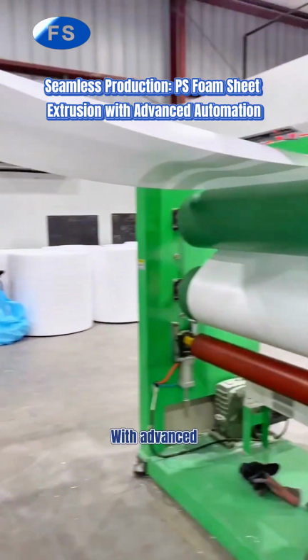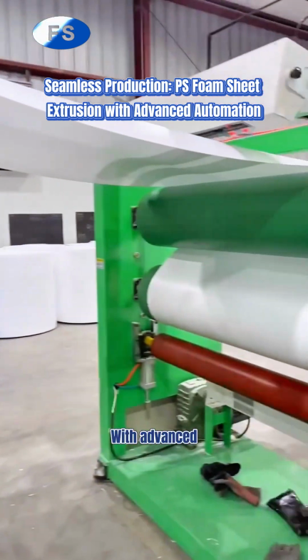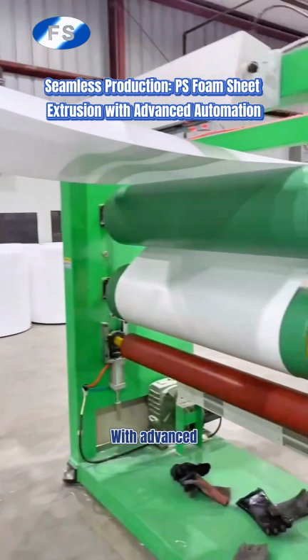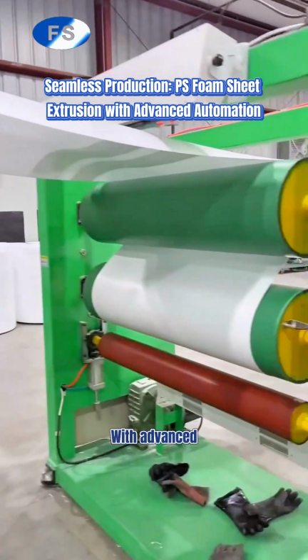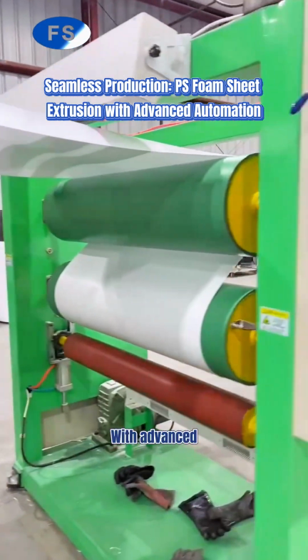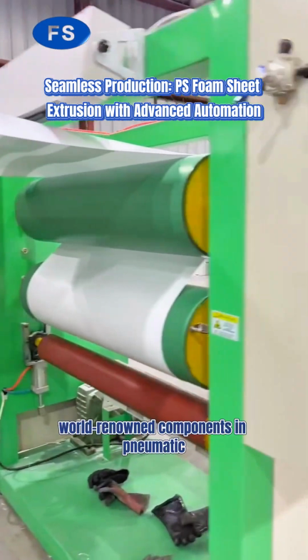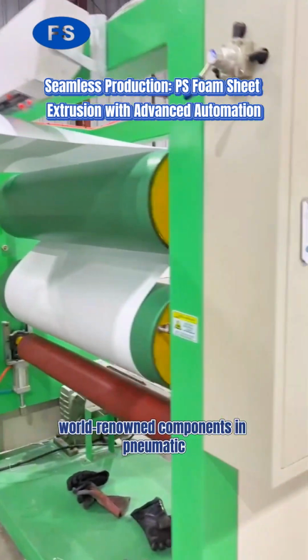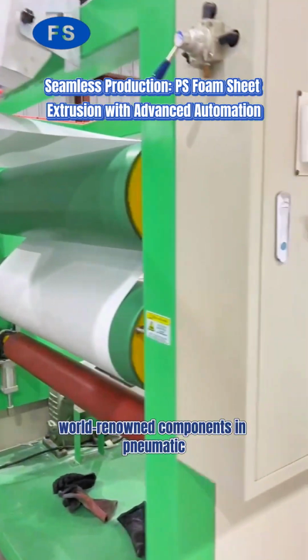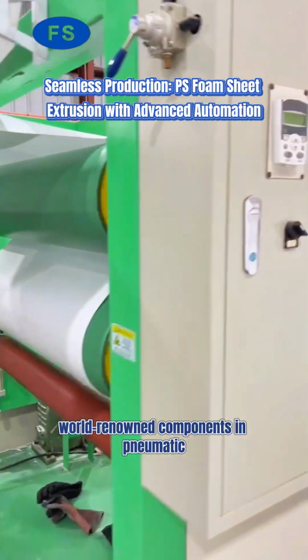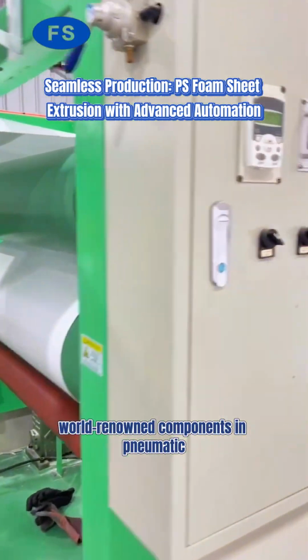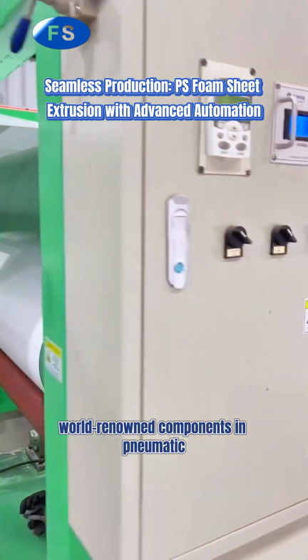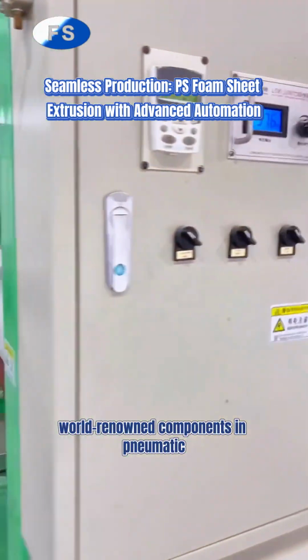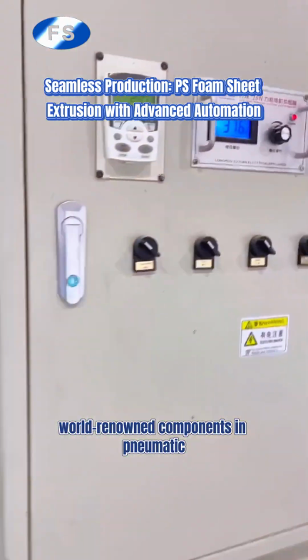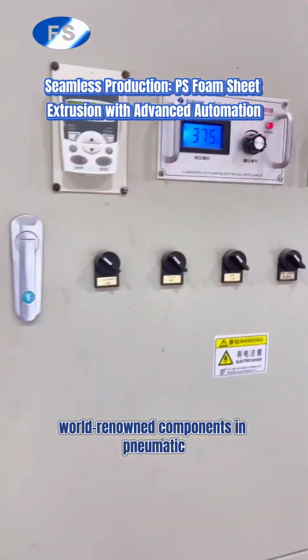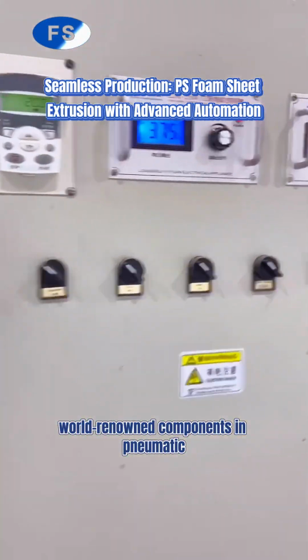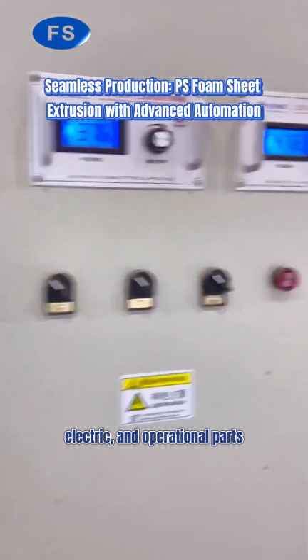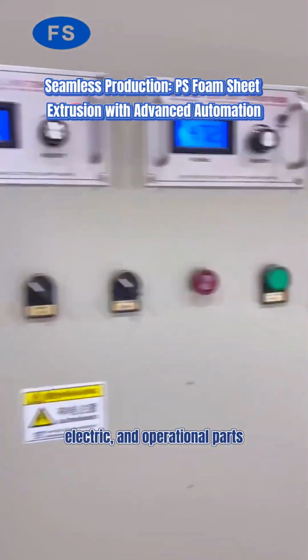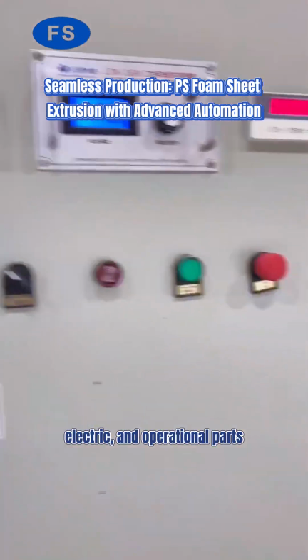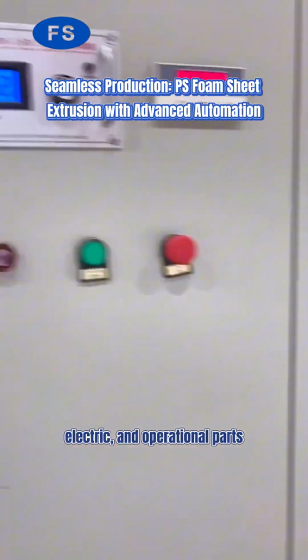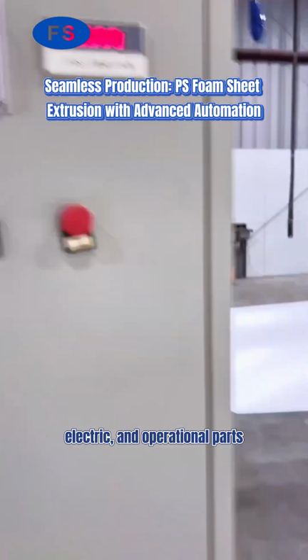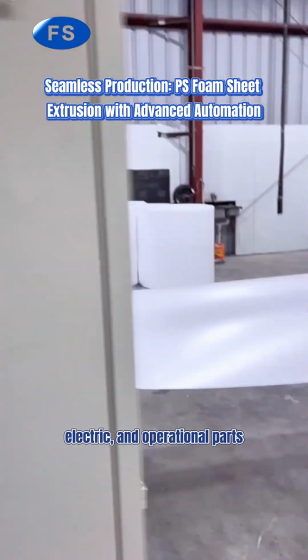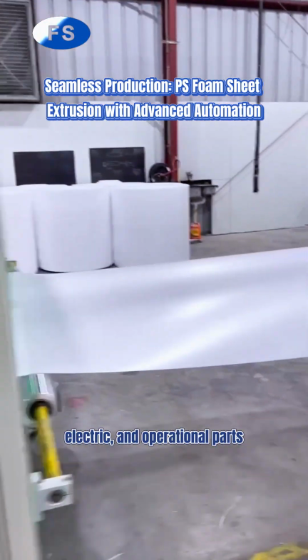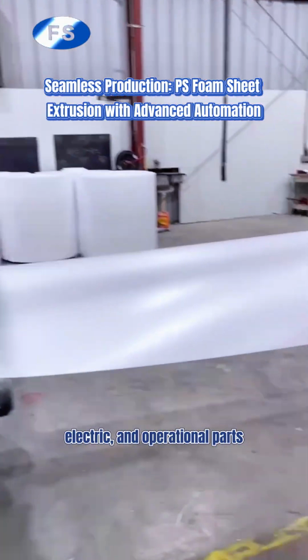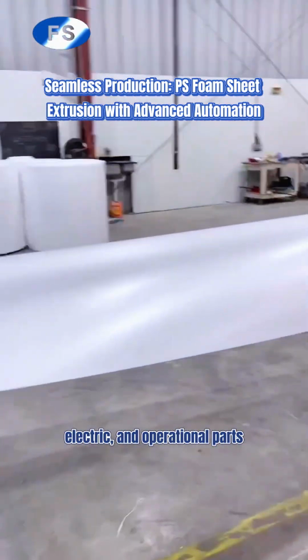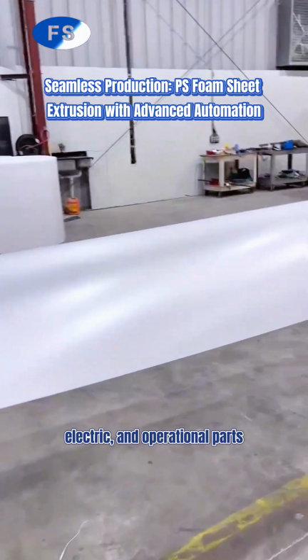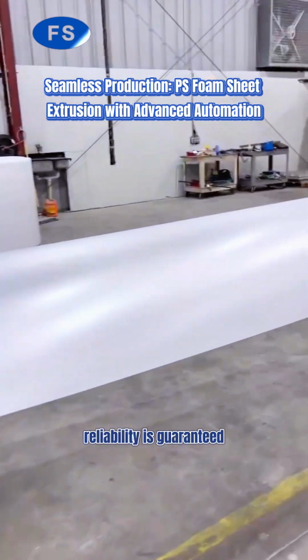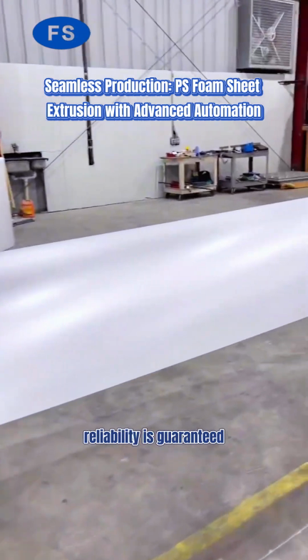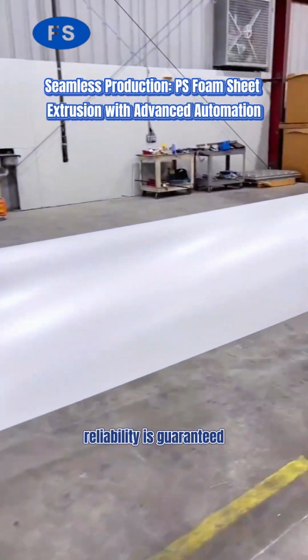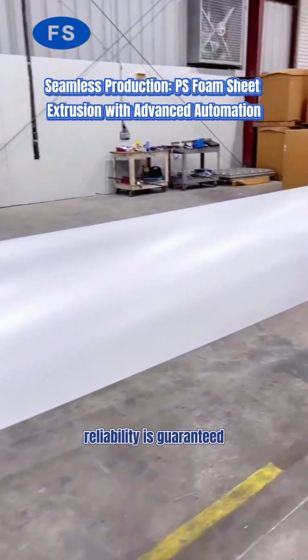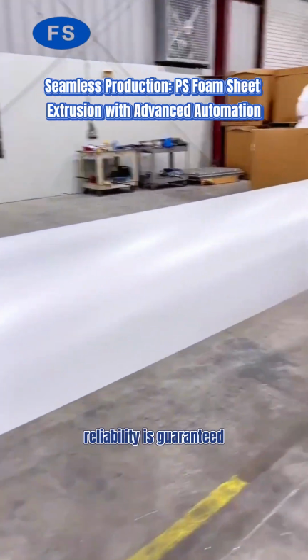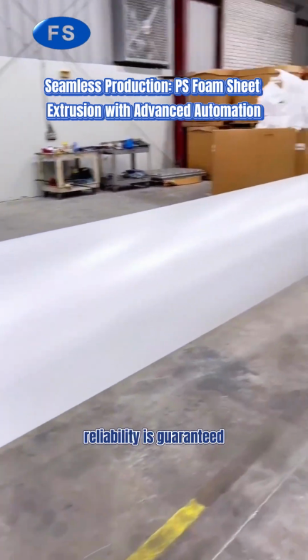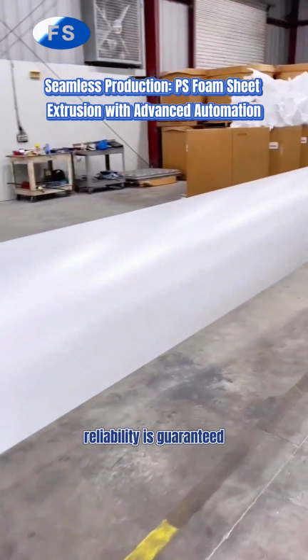With advanced, world-renowned components in pneumatic, electric, and operational parts, reliability is guaranteed.